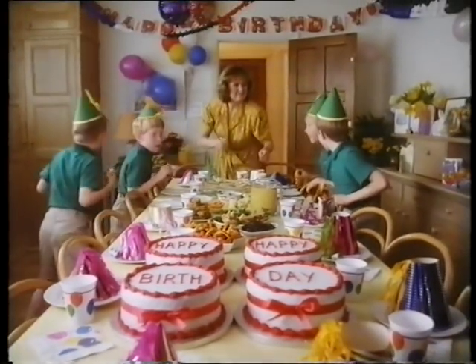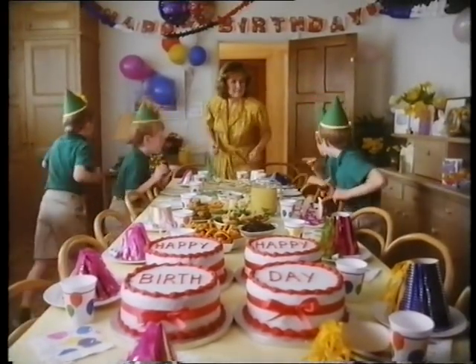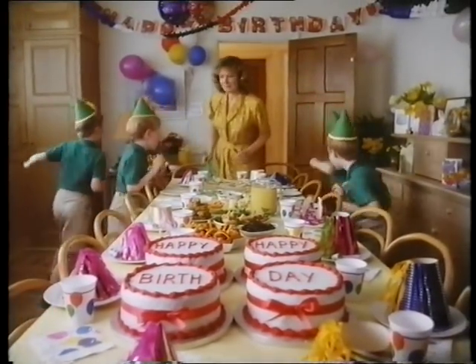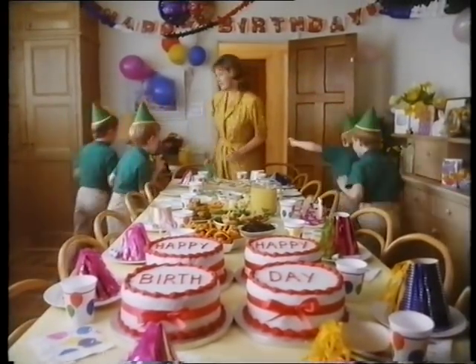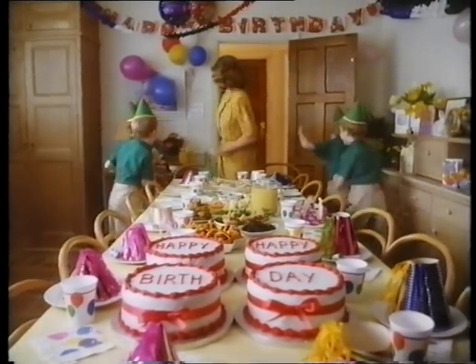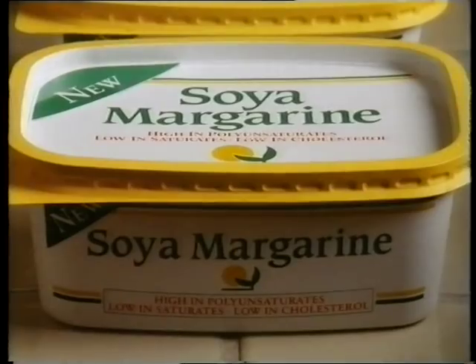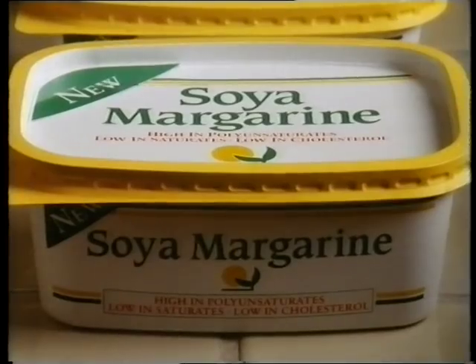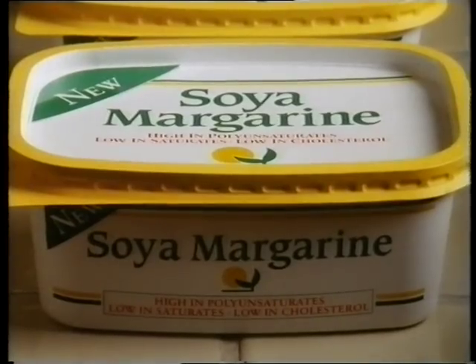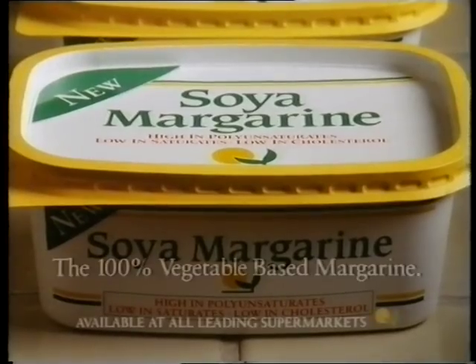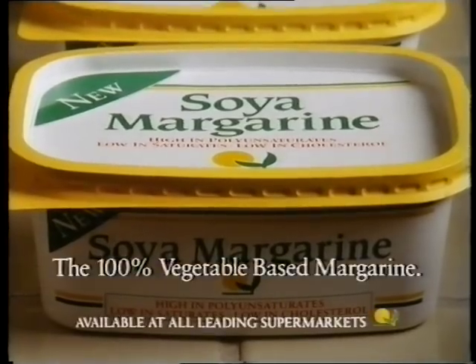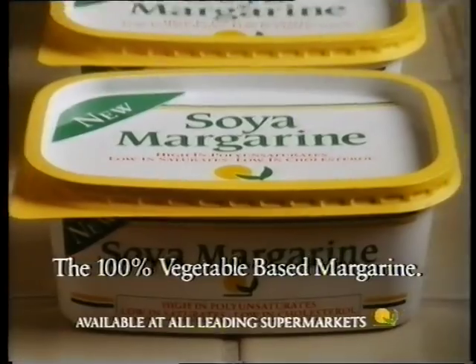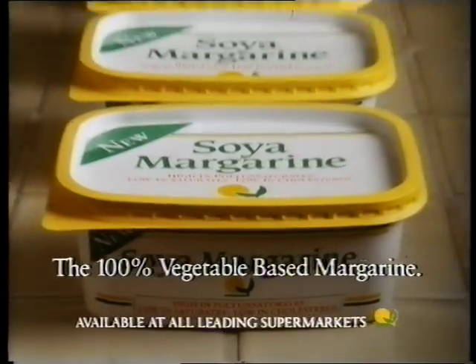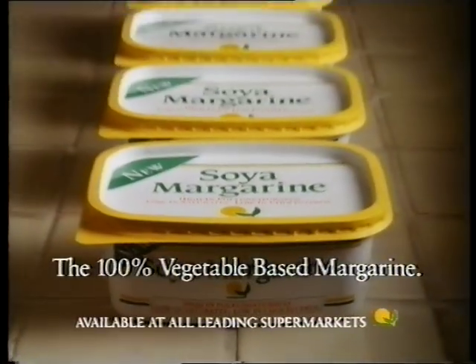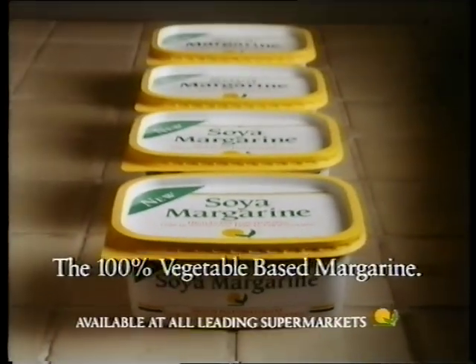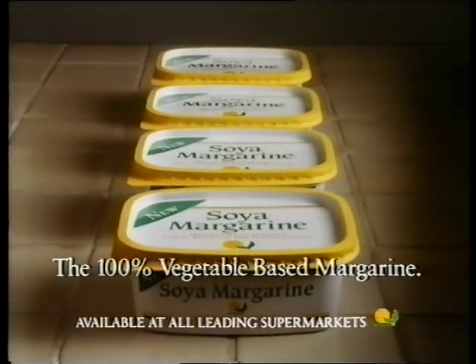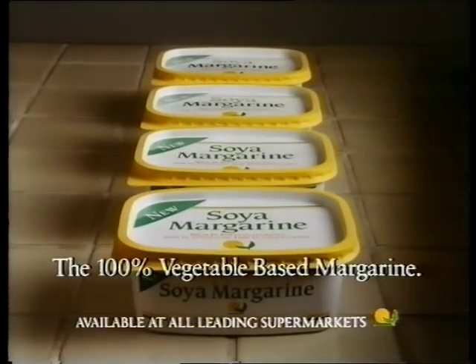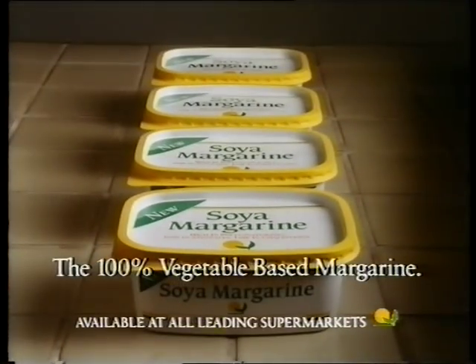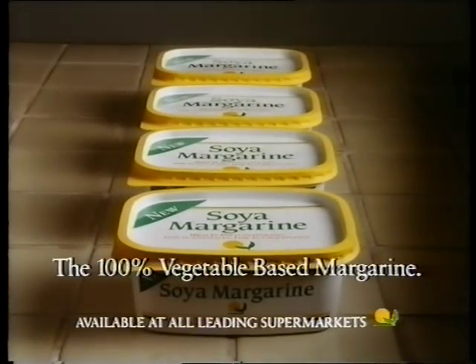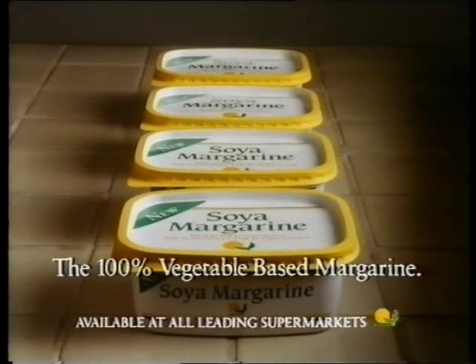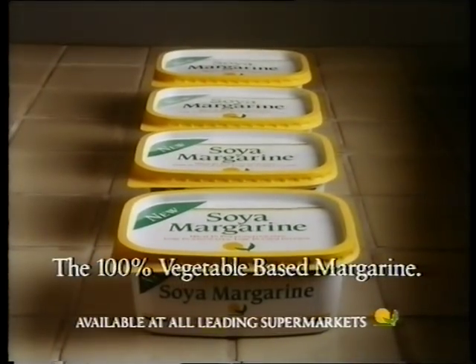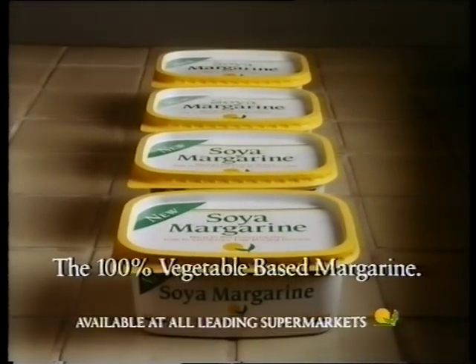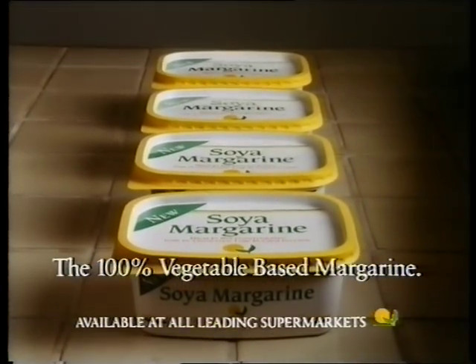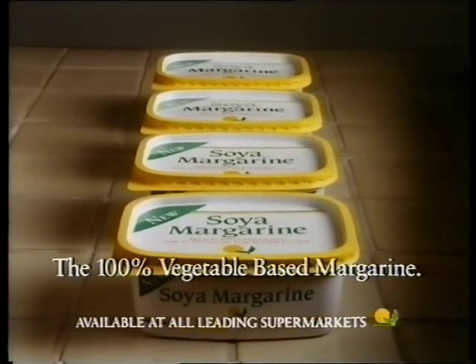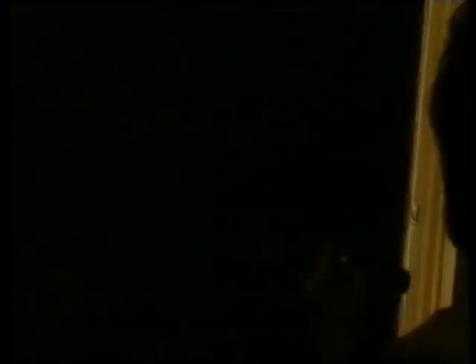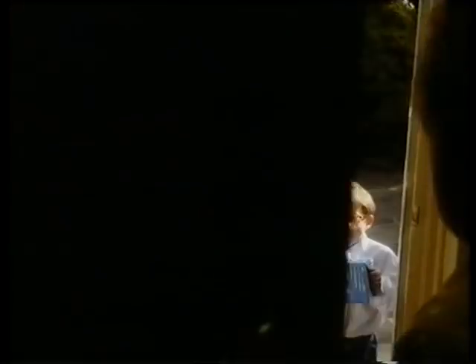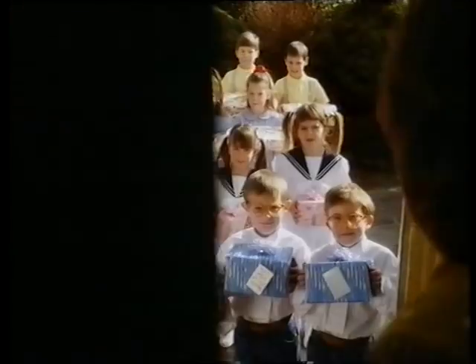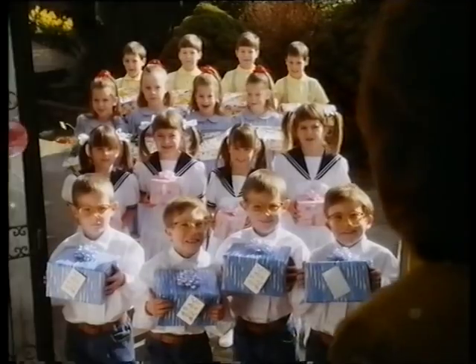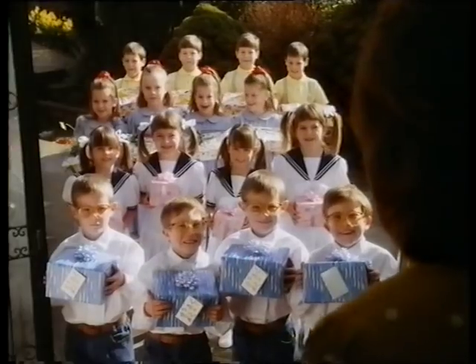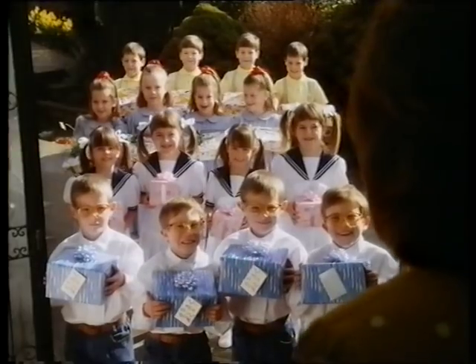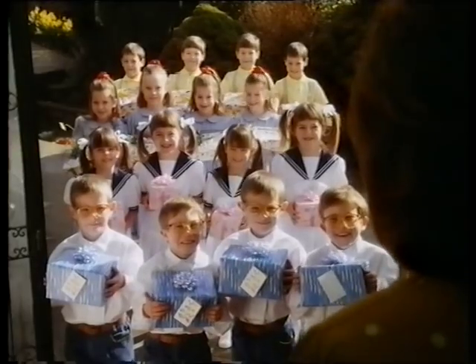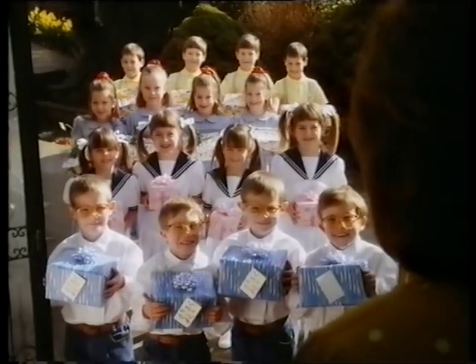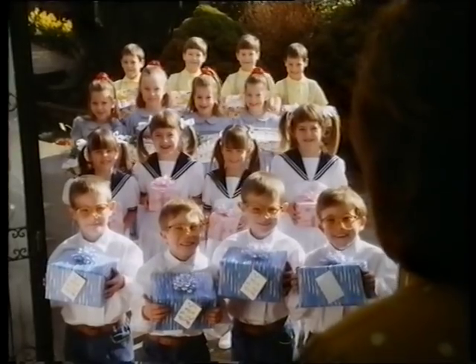New soya — the 100 percent vegetable-based margarine for people who don't do things by half.